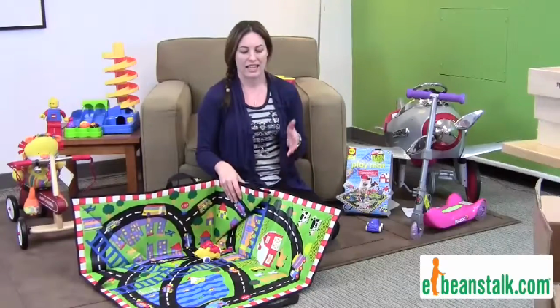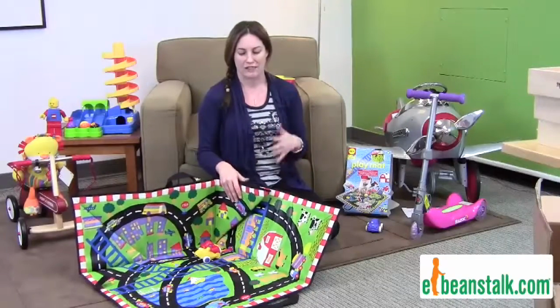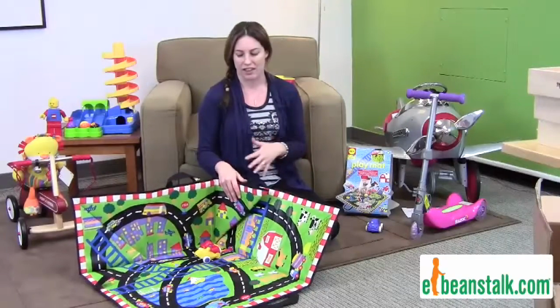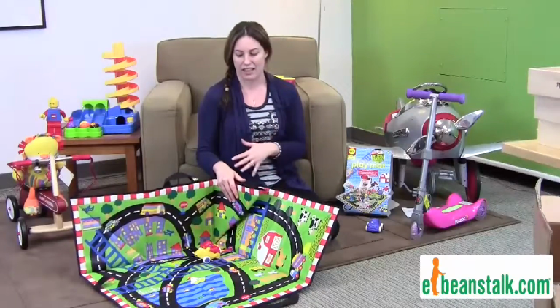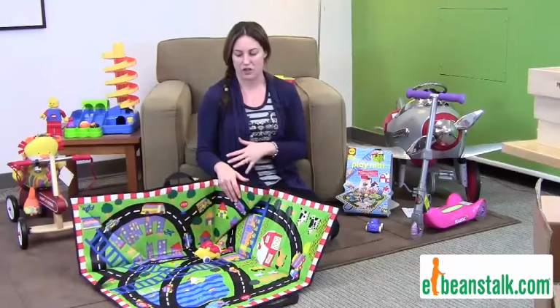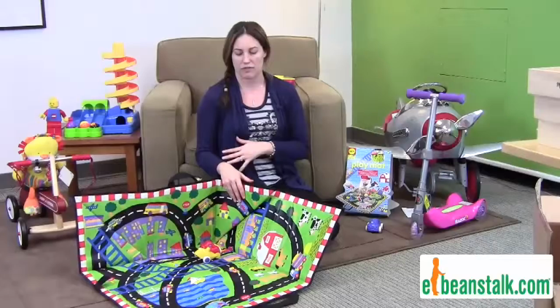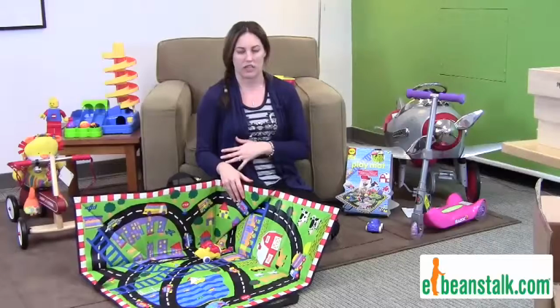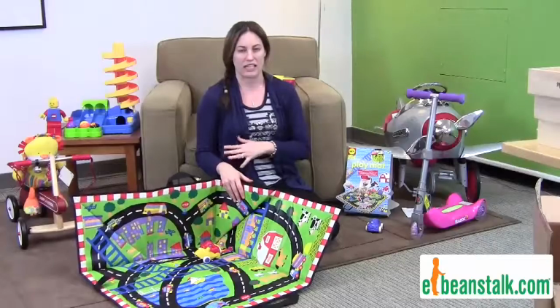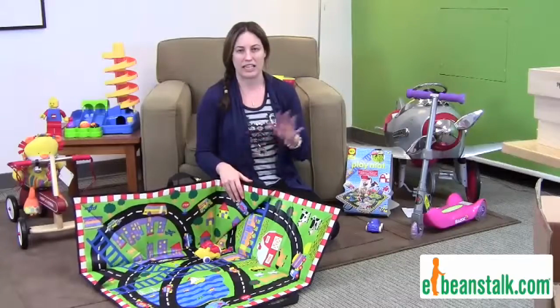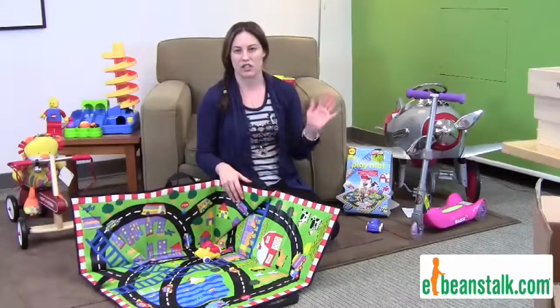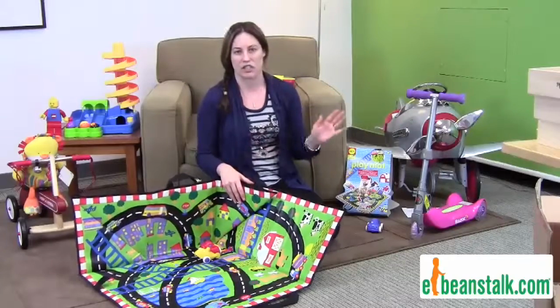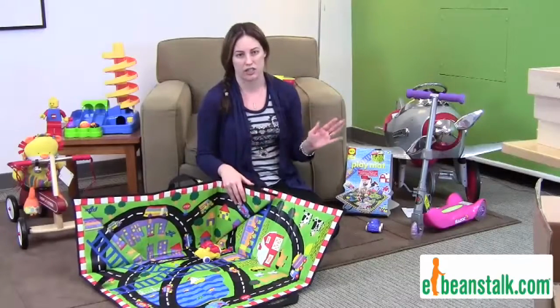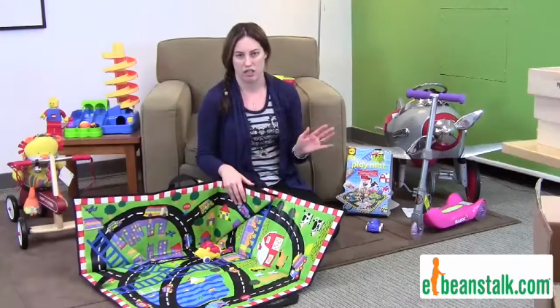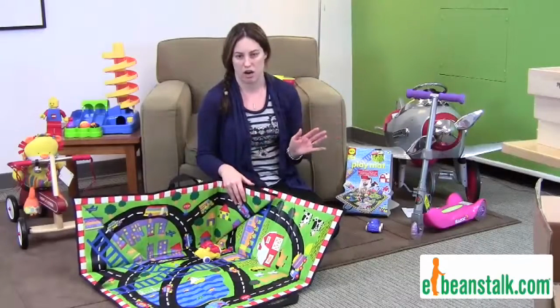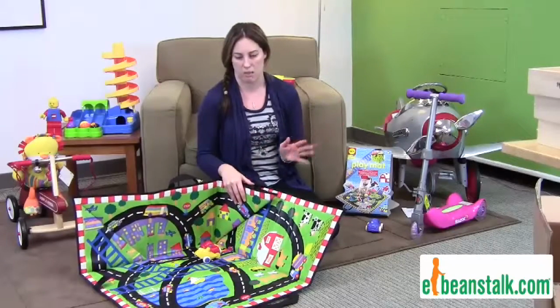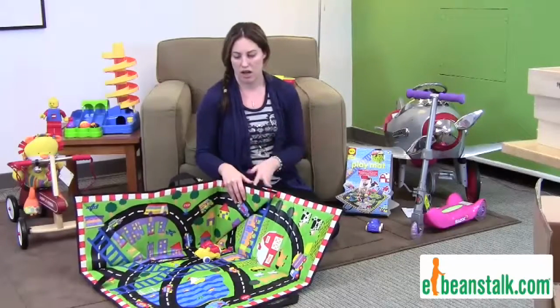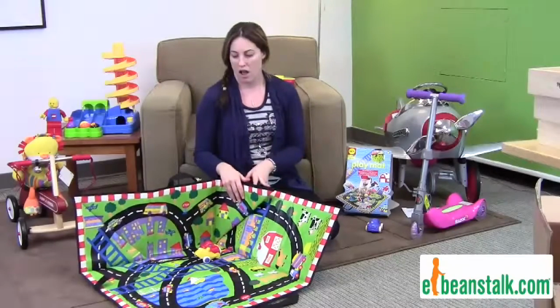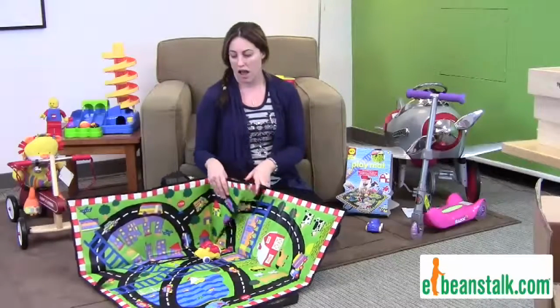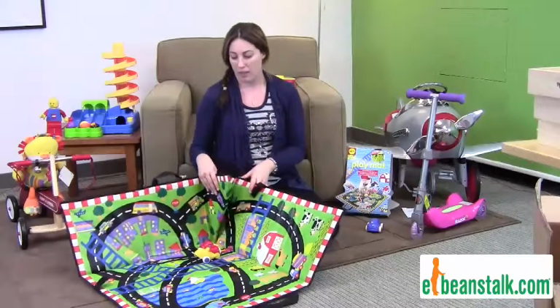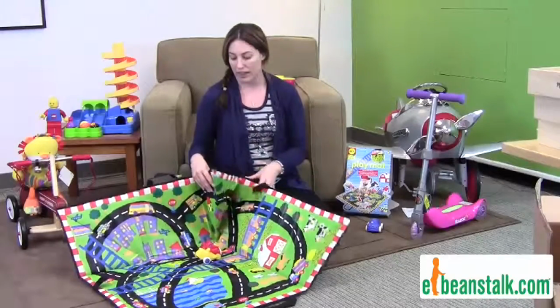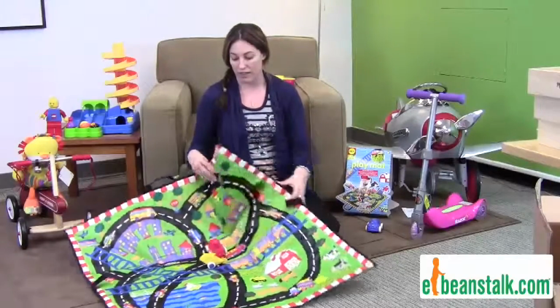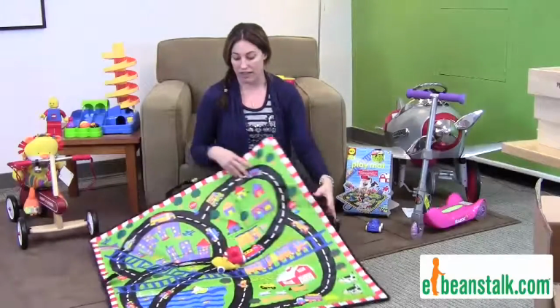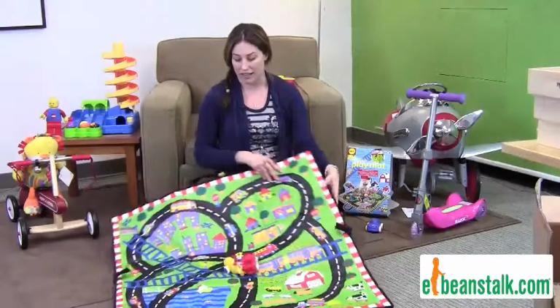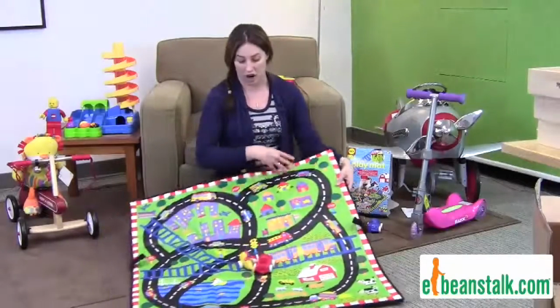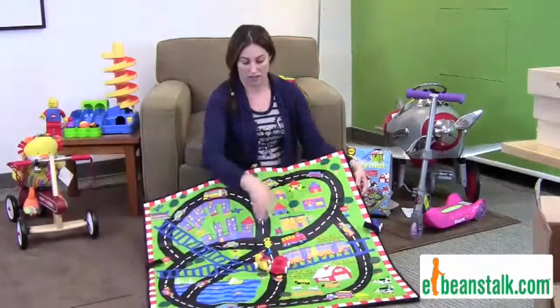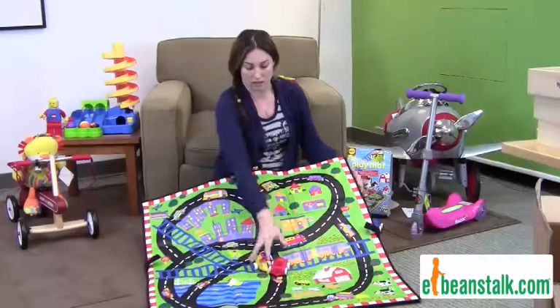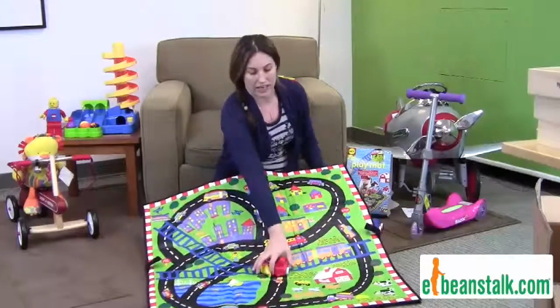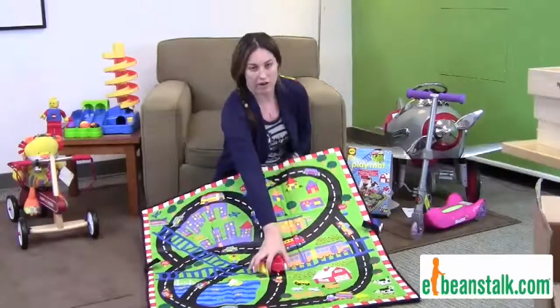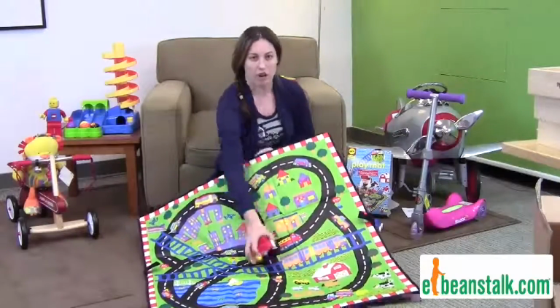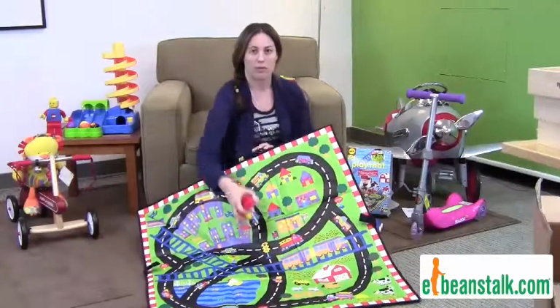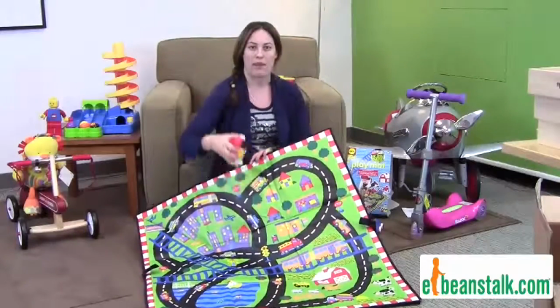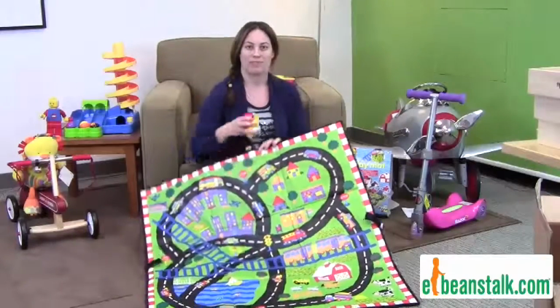It's fun. They can use it for years to come. We love it — it's awesome. The Carrie Long Play Mat.